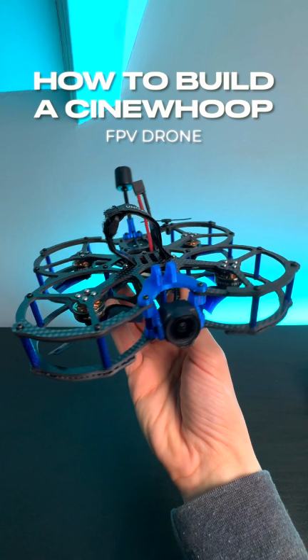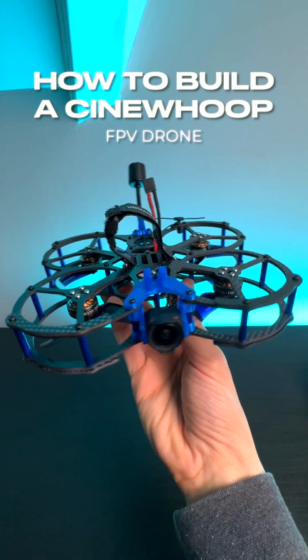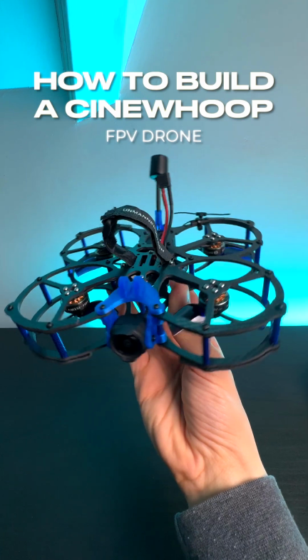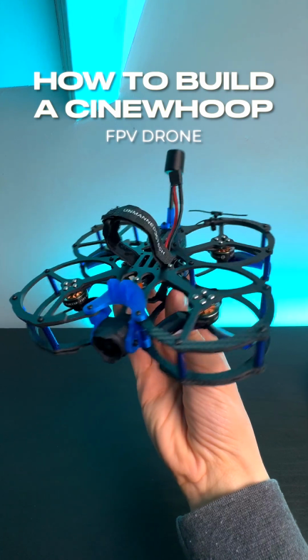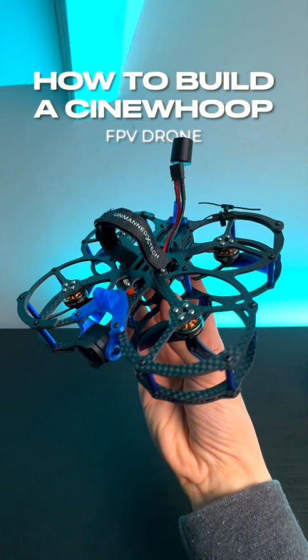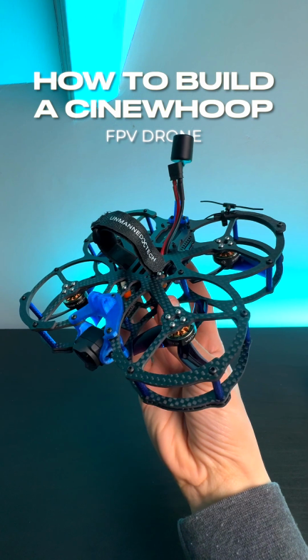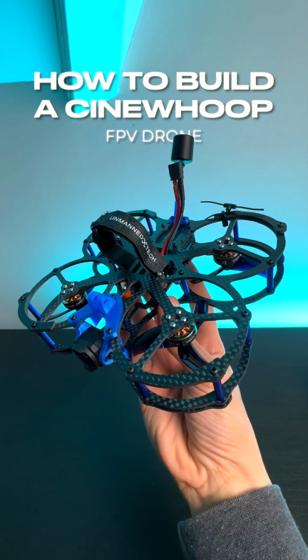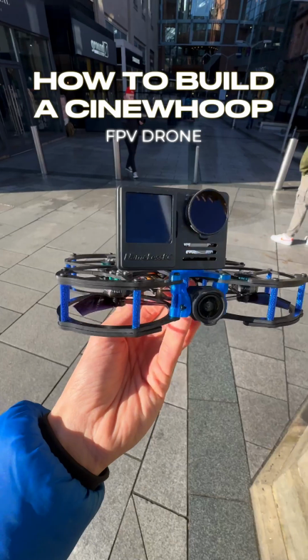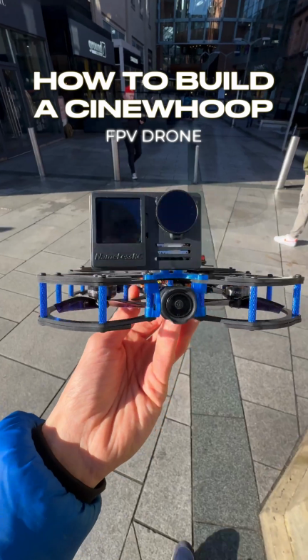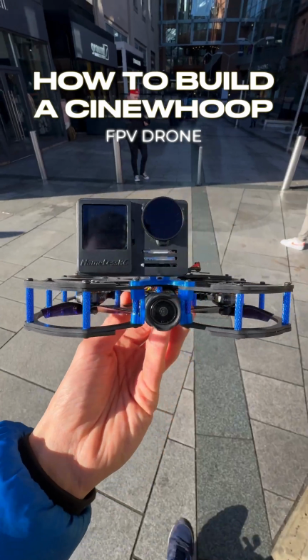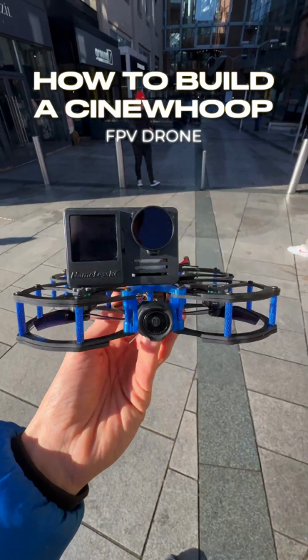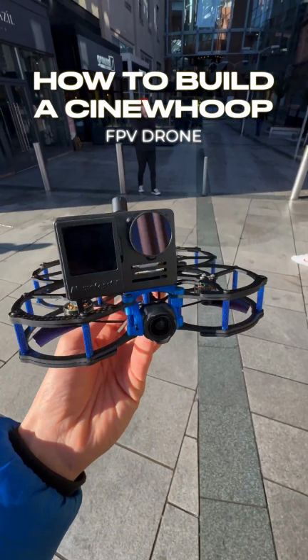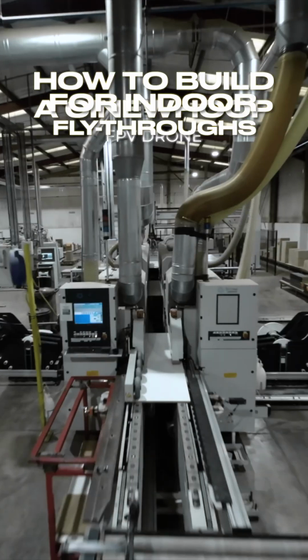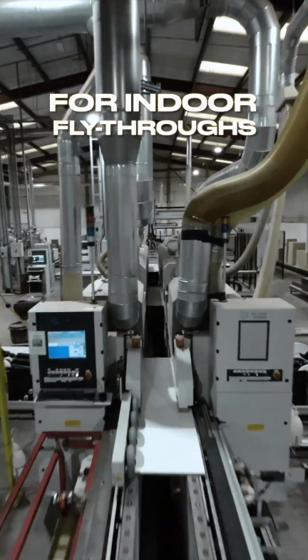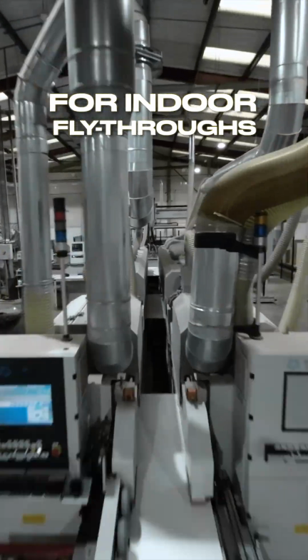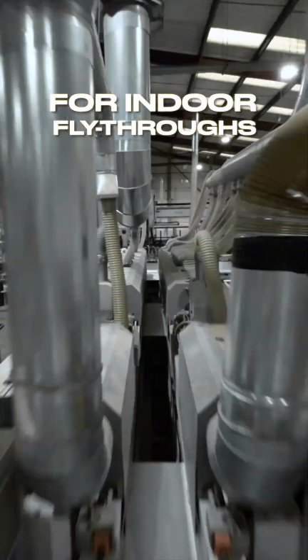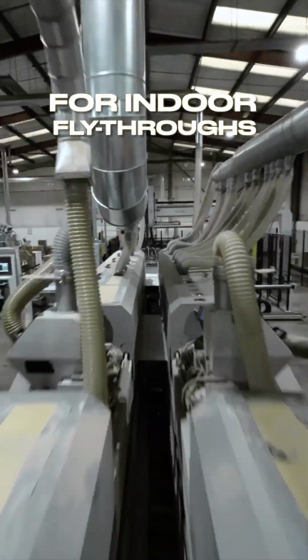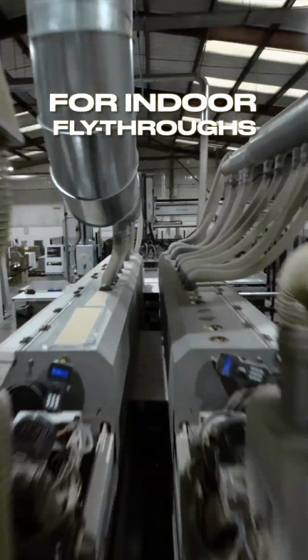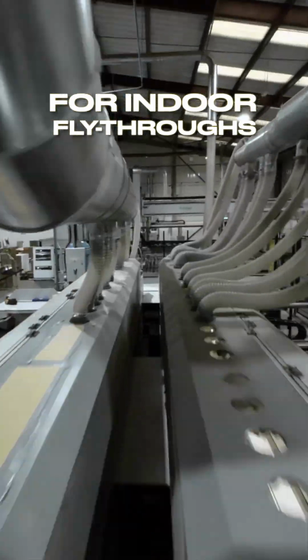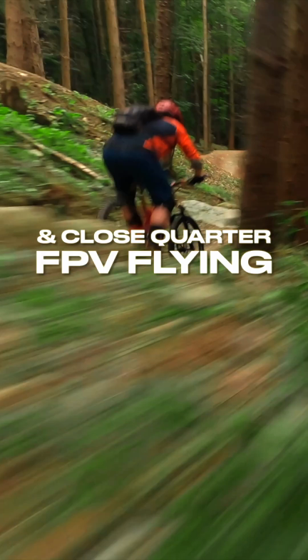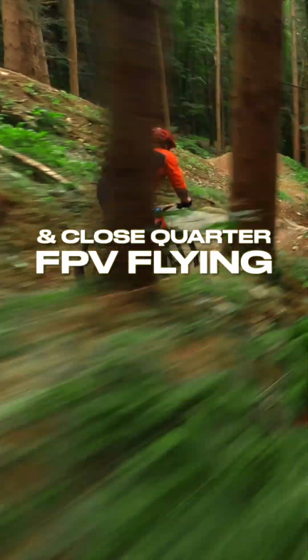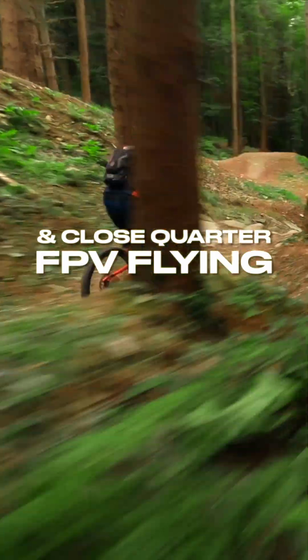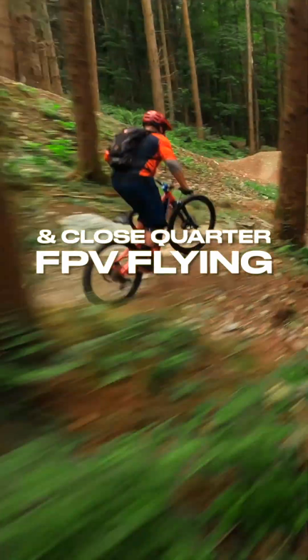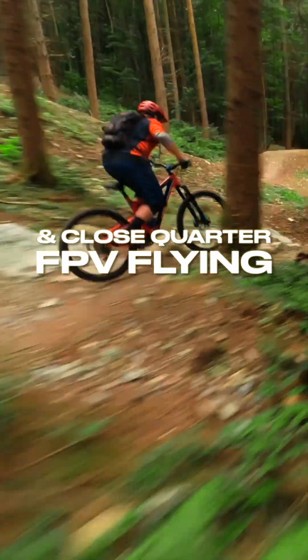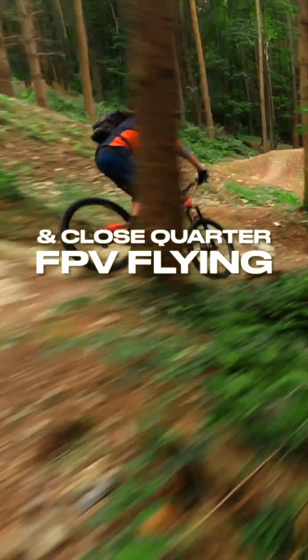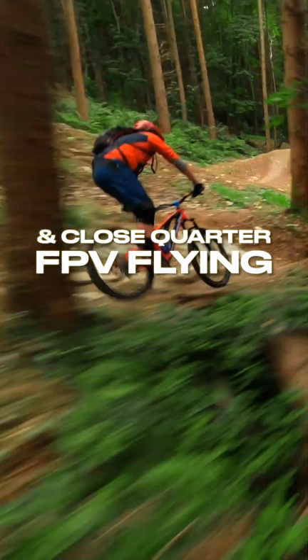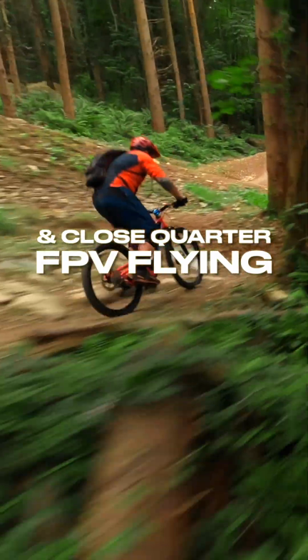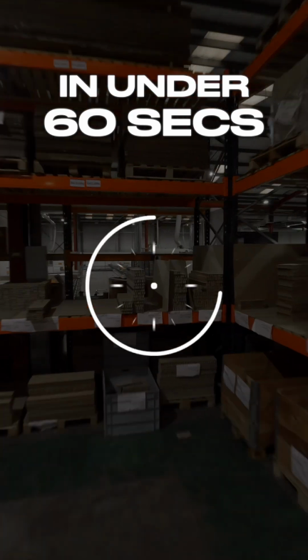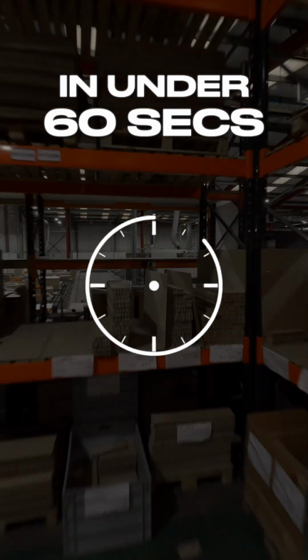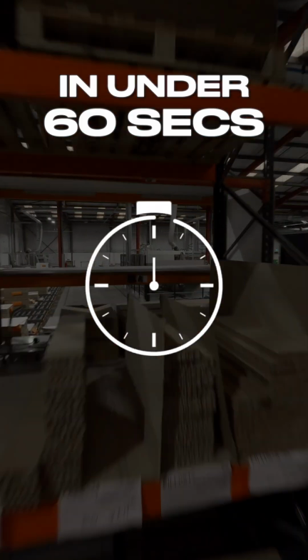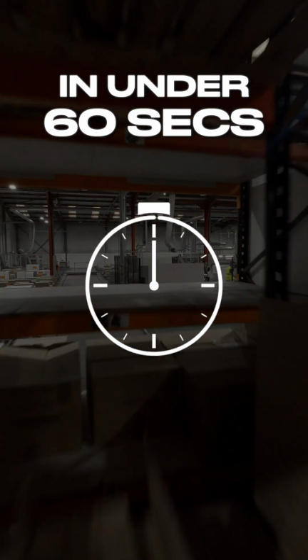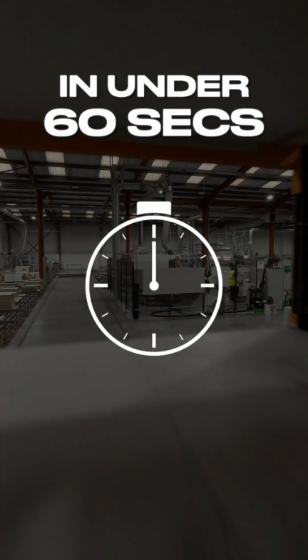Here's how you build a small Cinewhoop drone, perfect for indoor fly-throughs and close-quarter flying, in under 60 seconds.